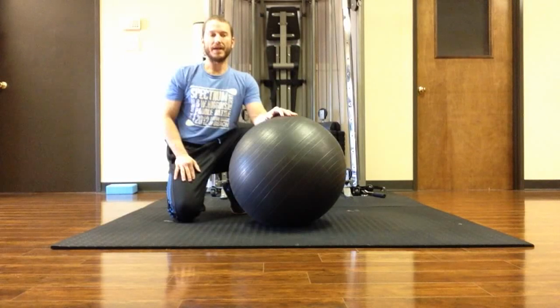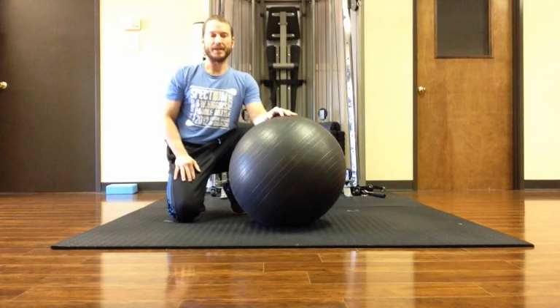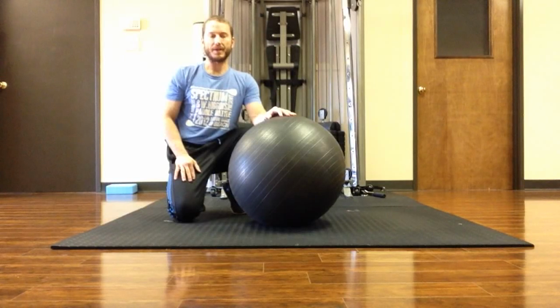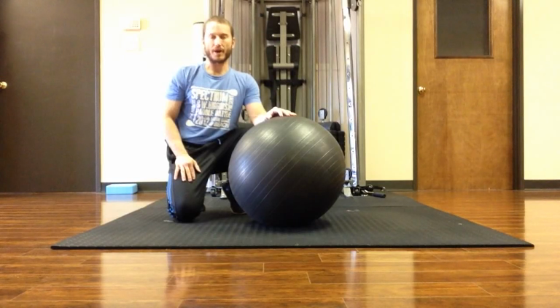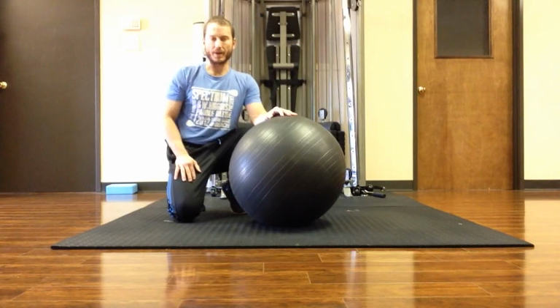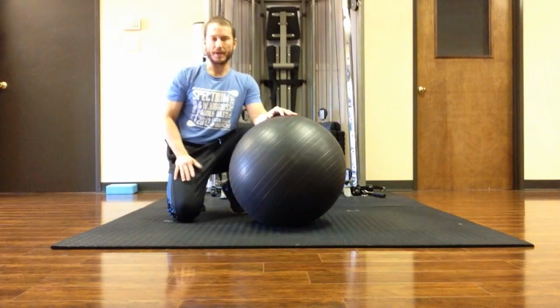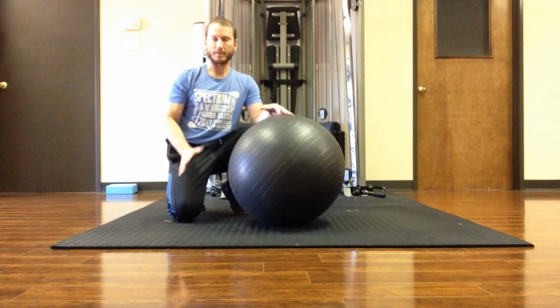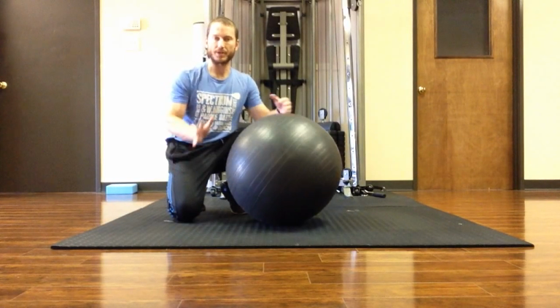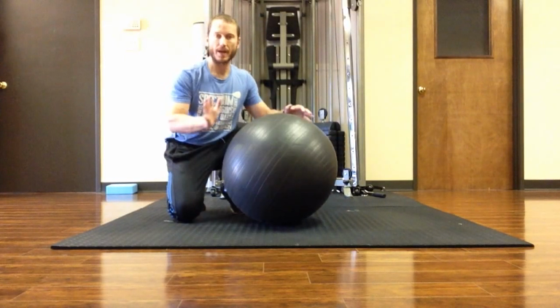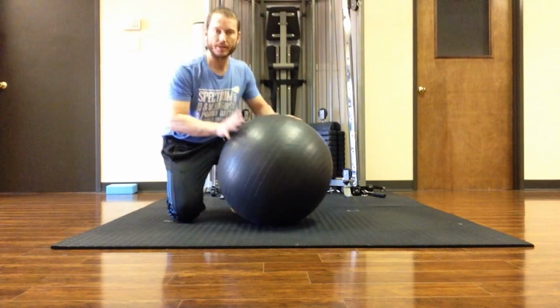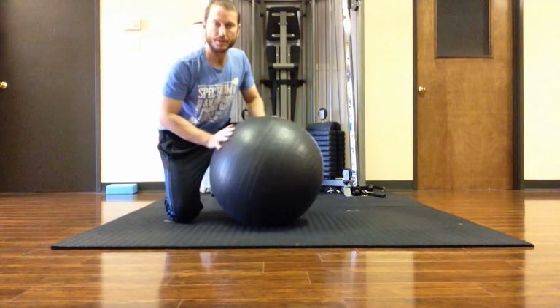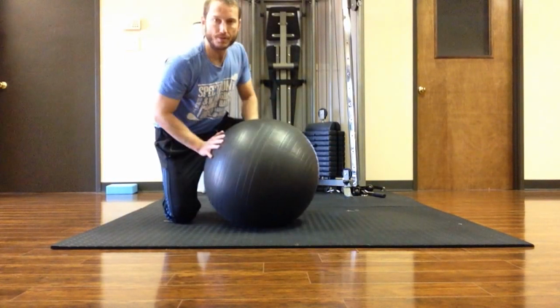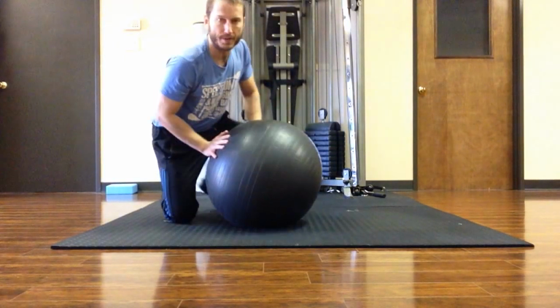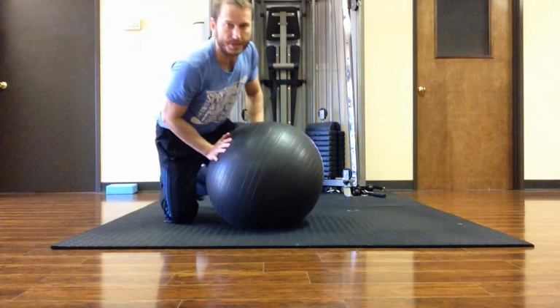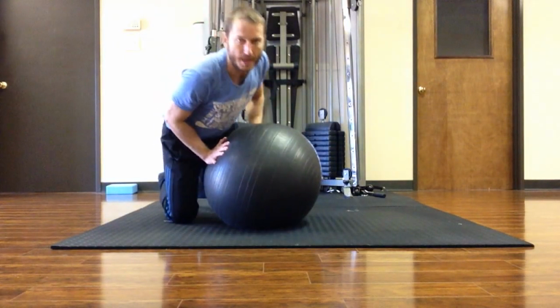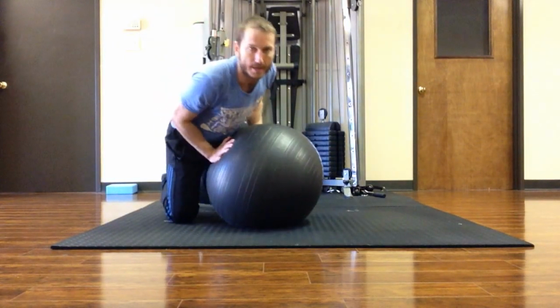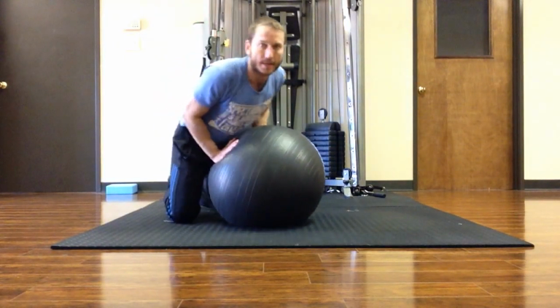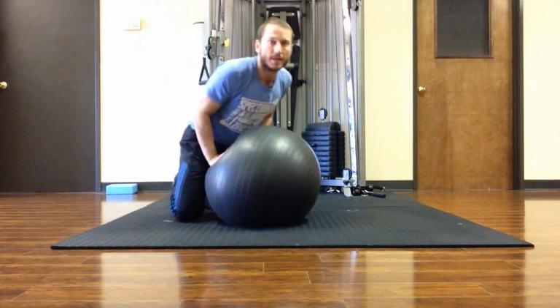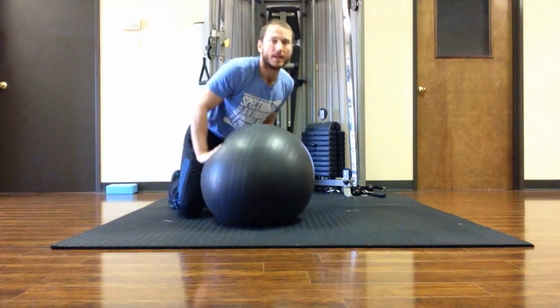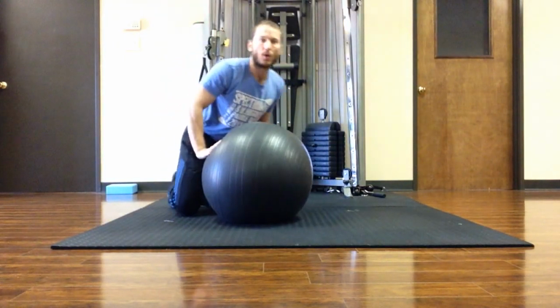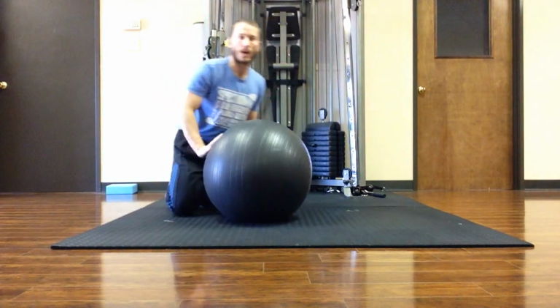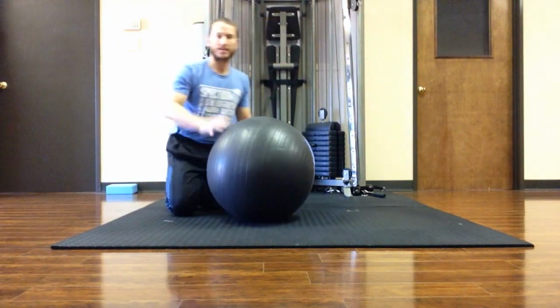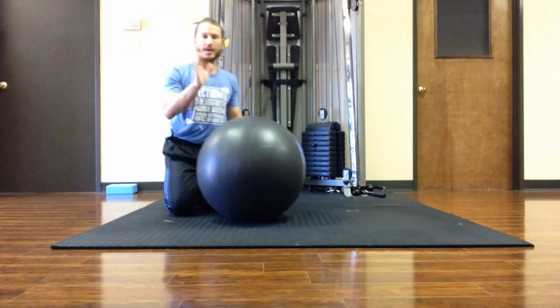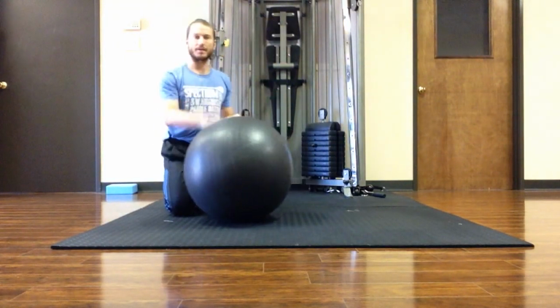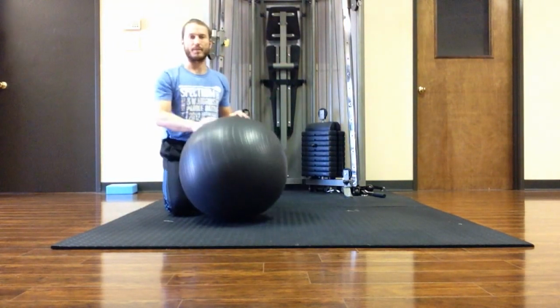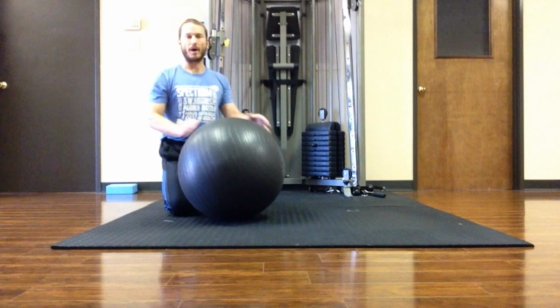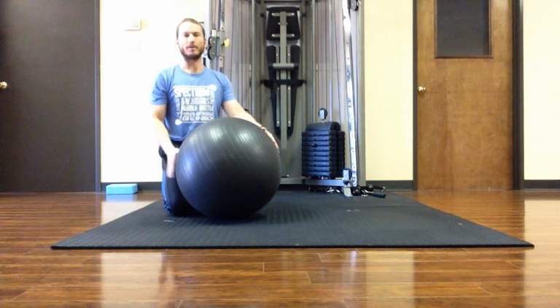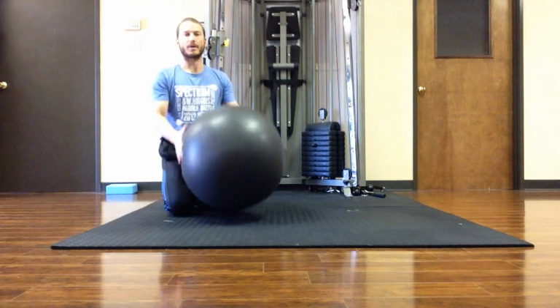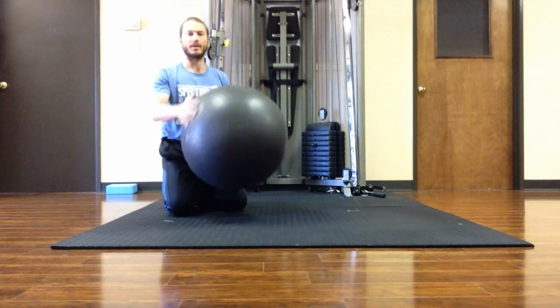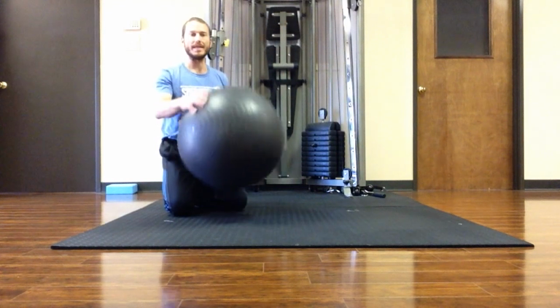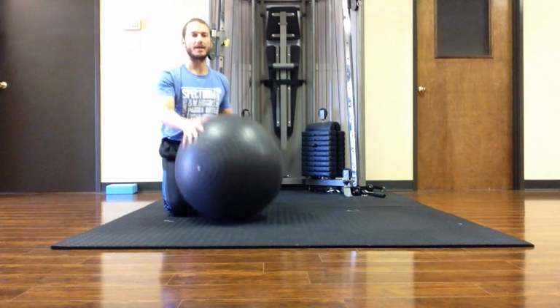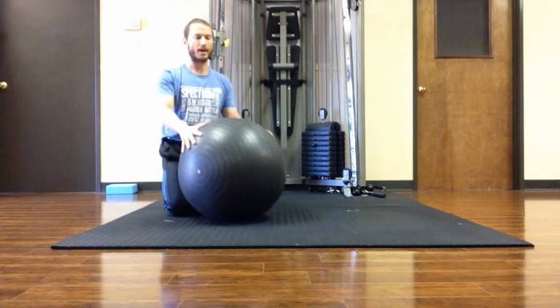Hey, Nick Artigo here. I'm going to show you how to do this core exercise on the ball. It's called knee tuck.